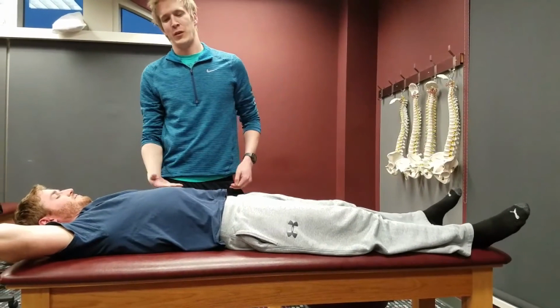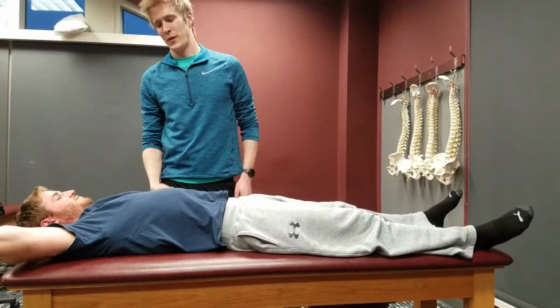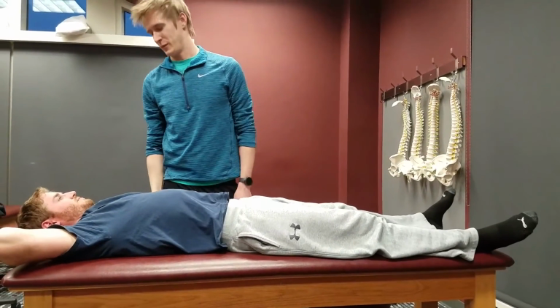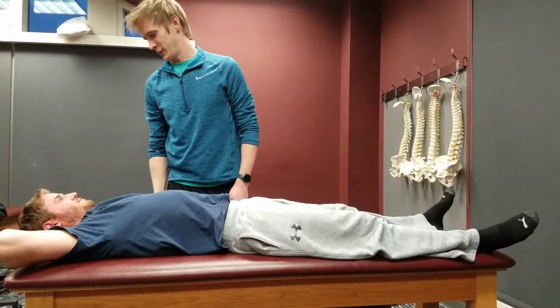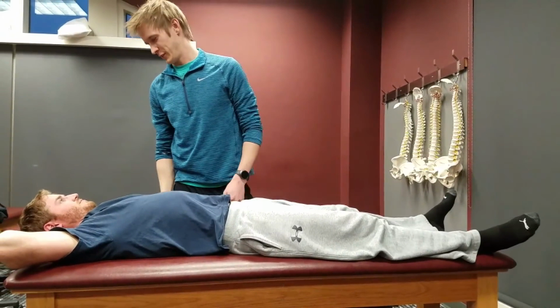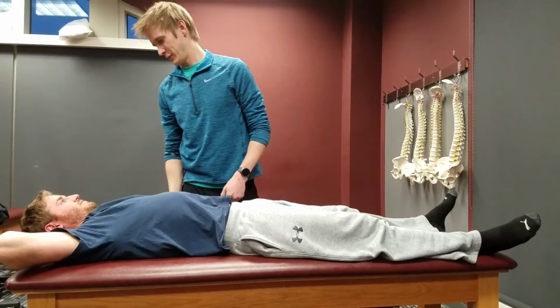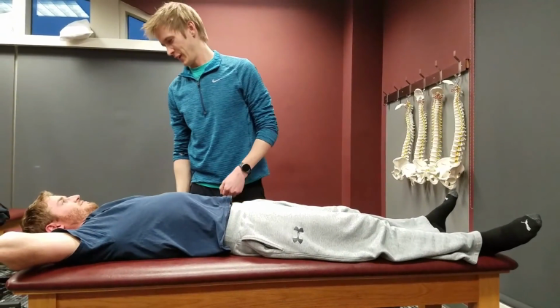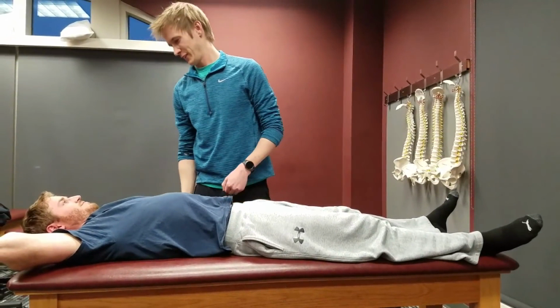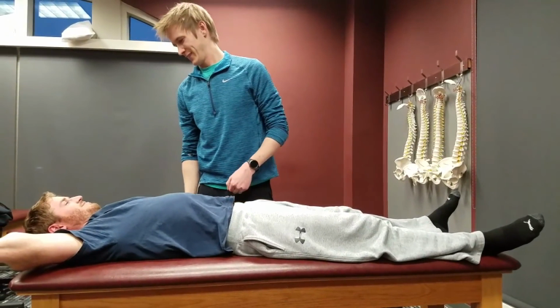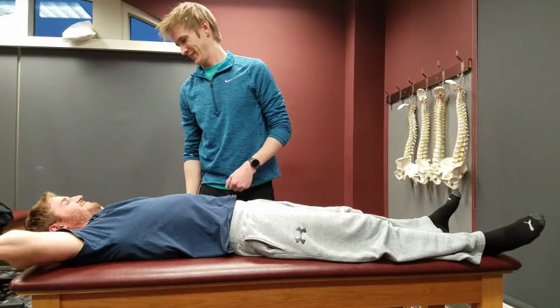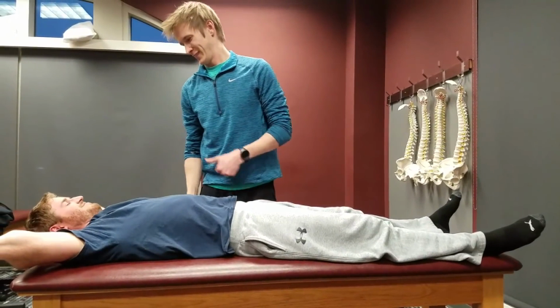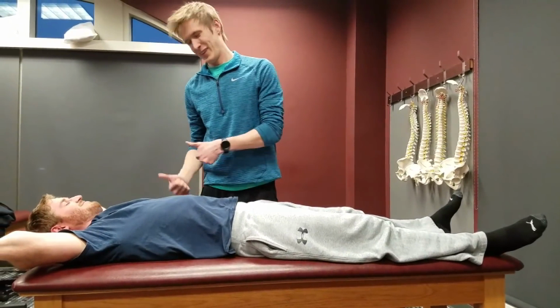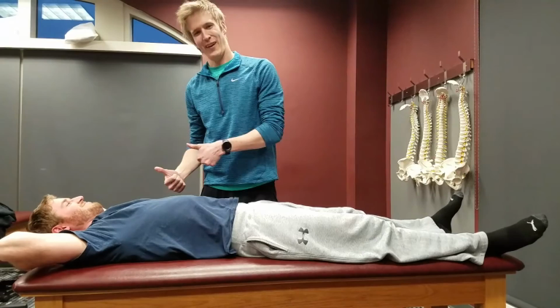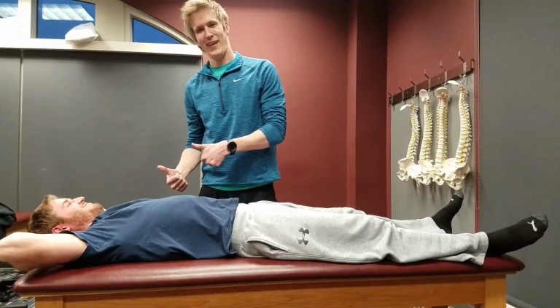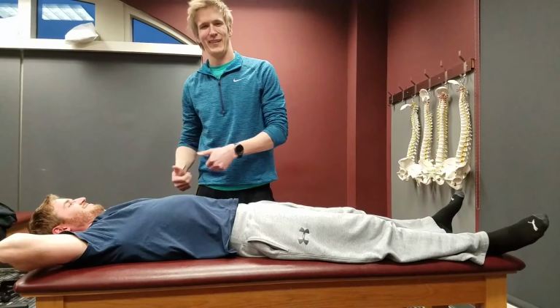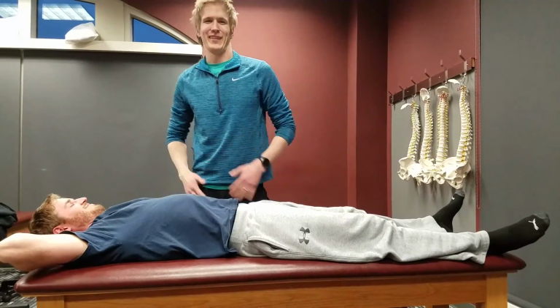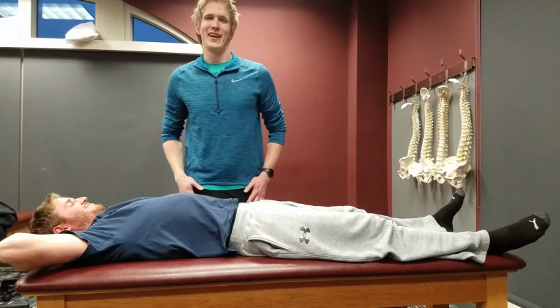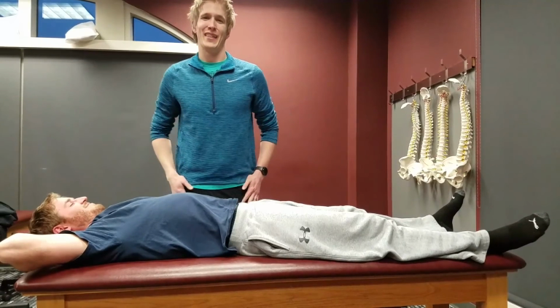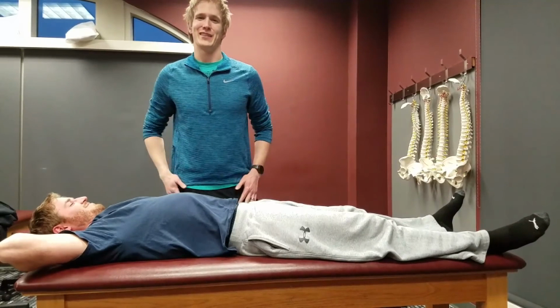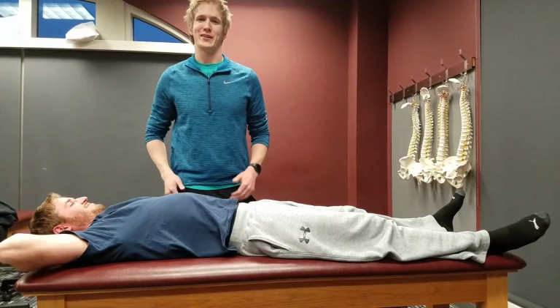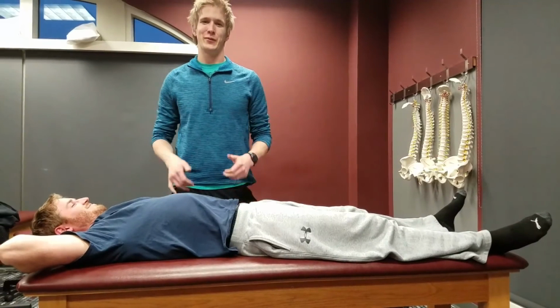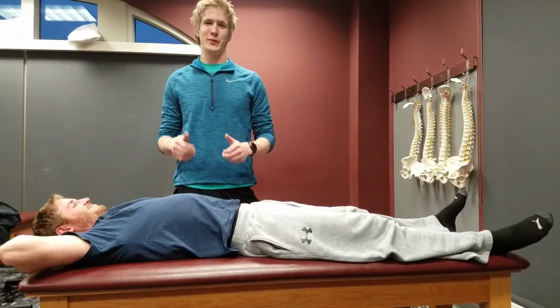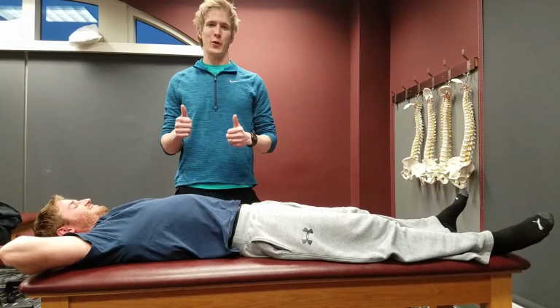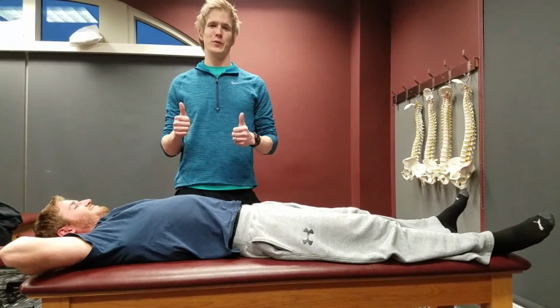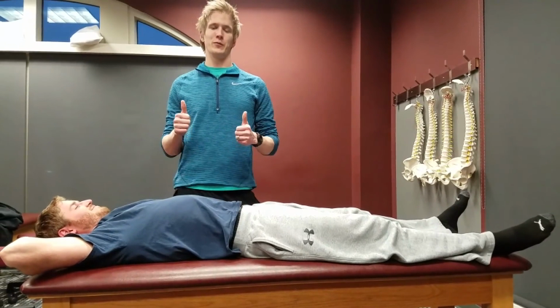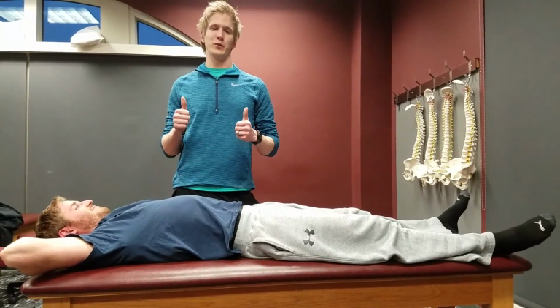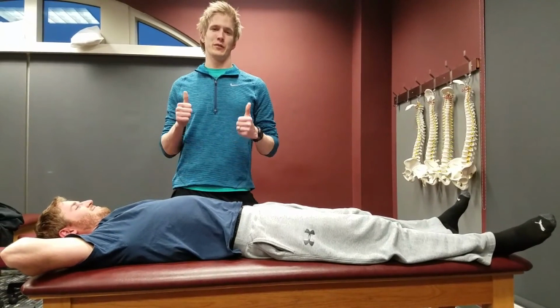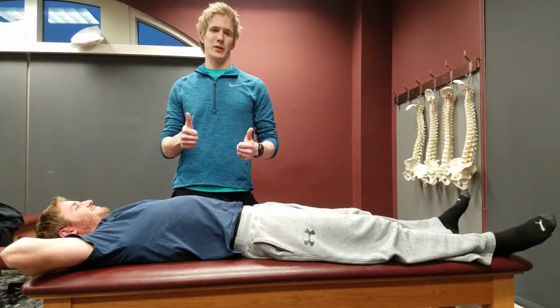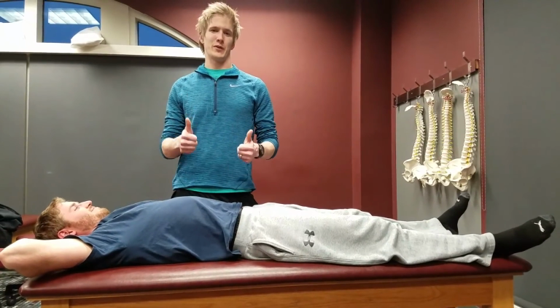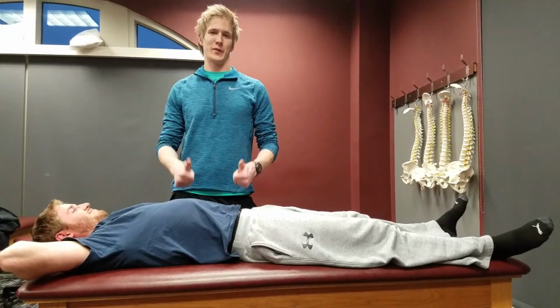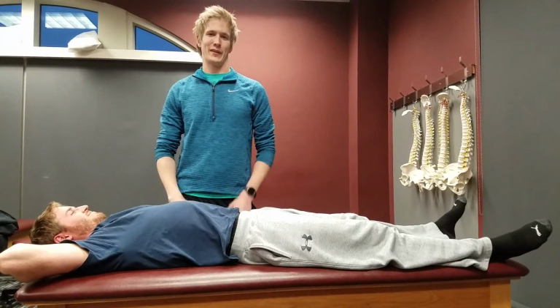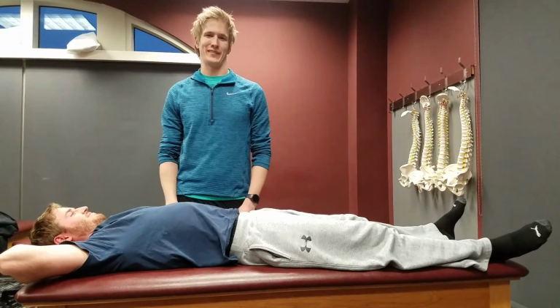Patient feels good, and that's how you do an OB roll for the lumbar spine. Thank you.